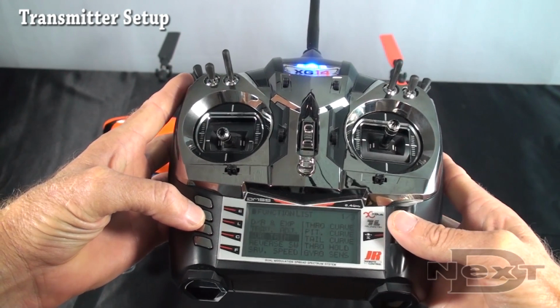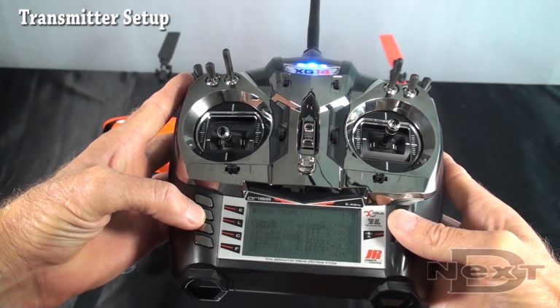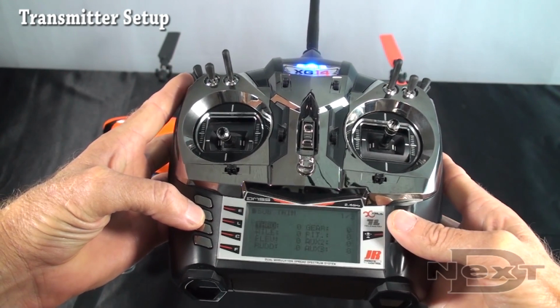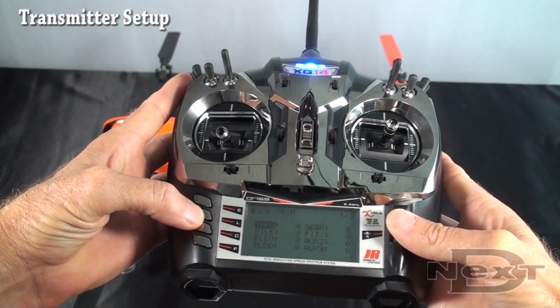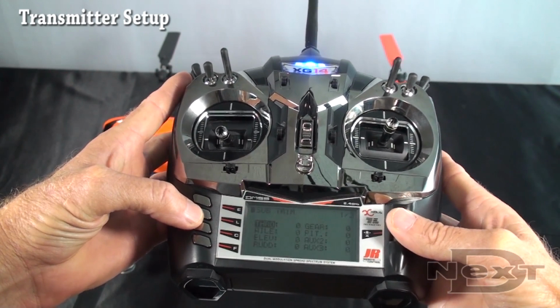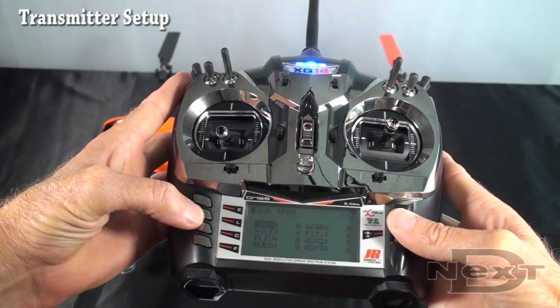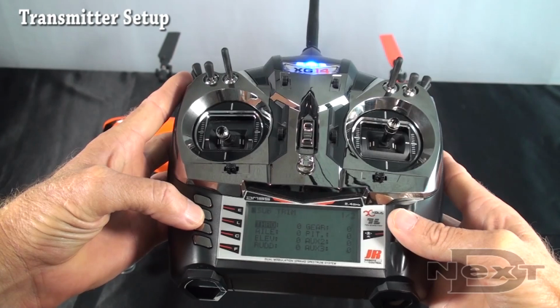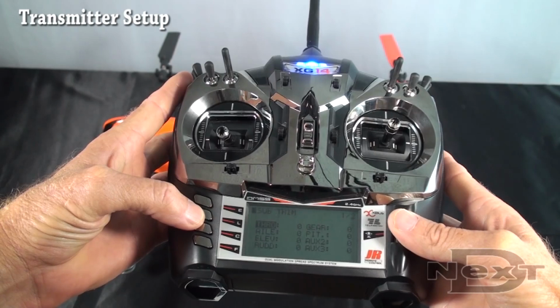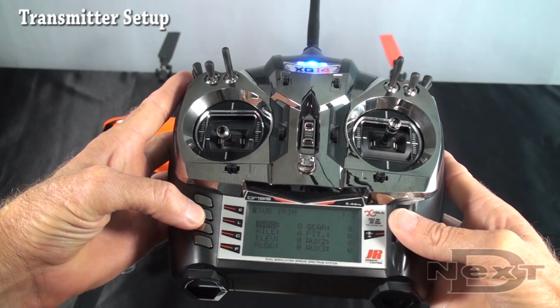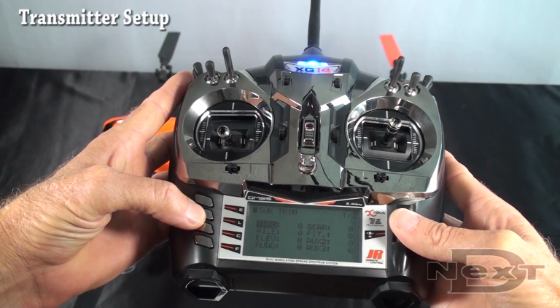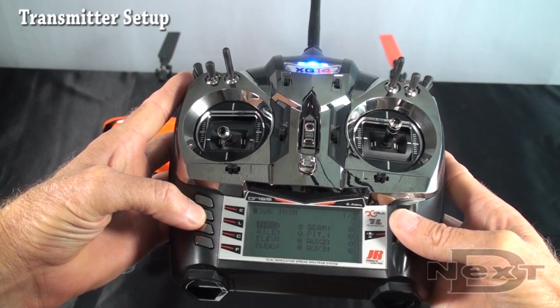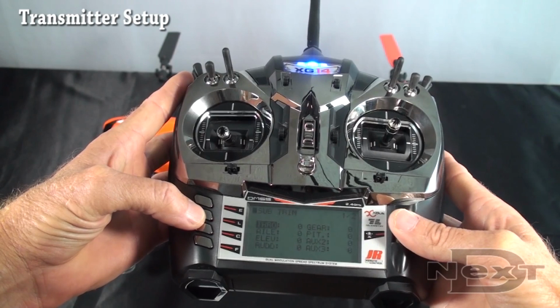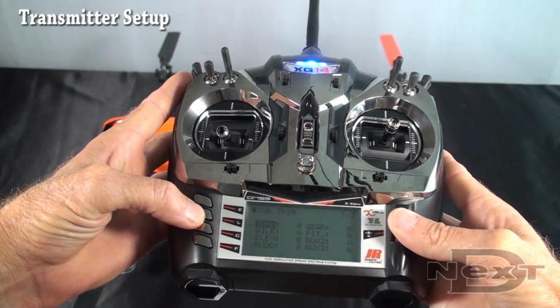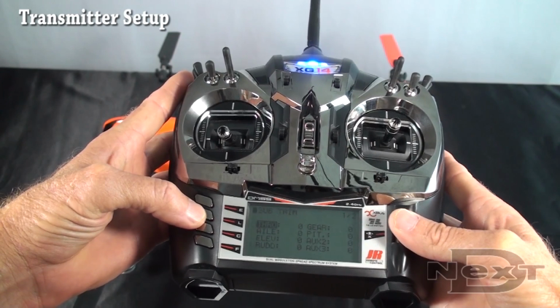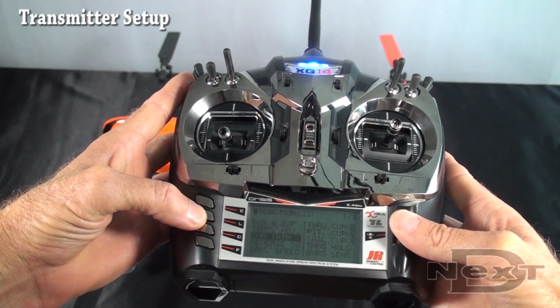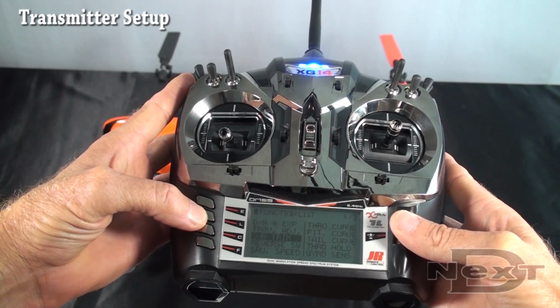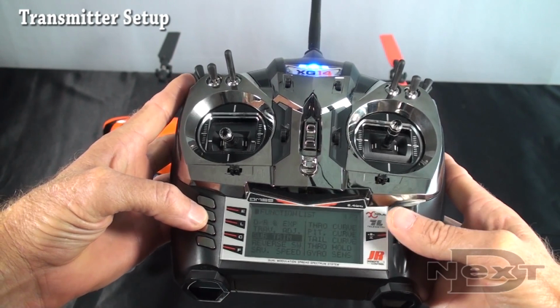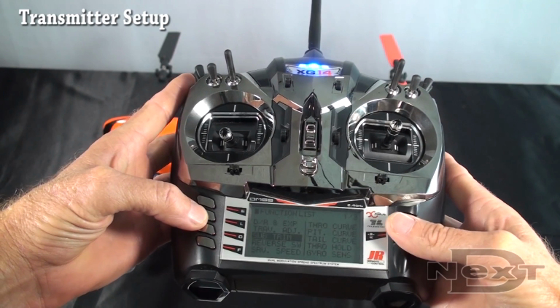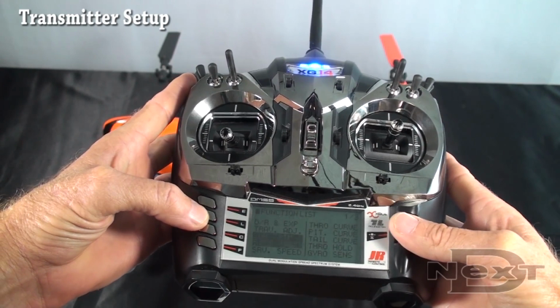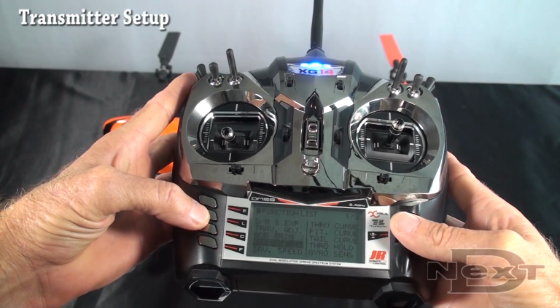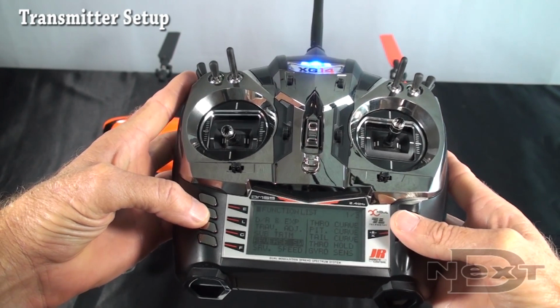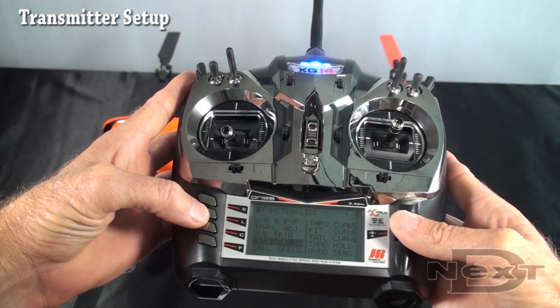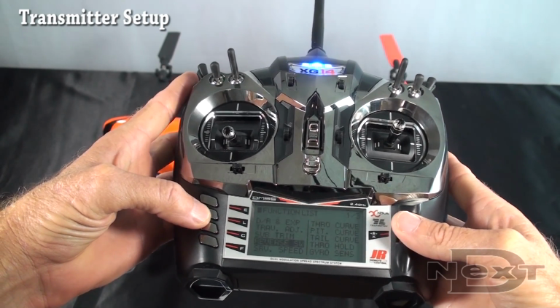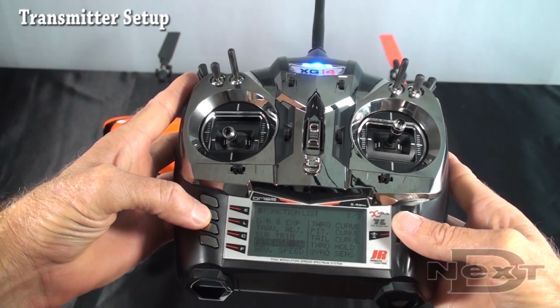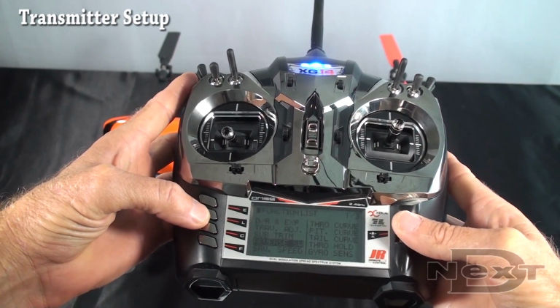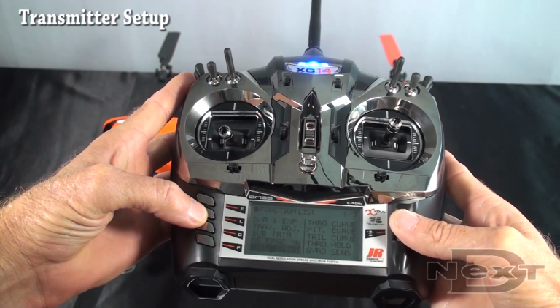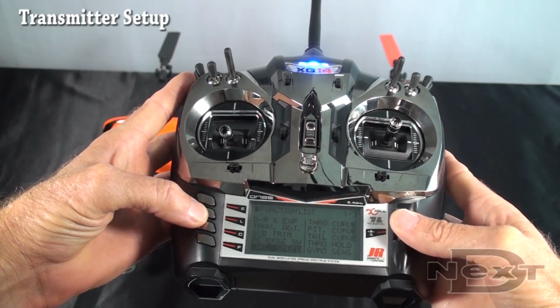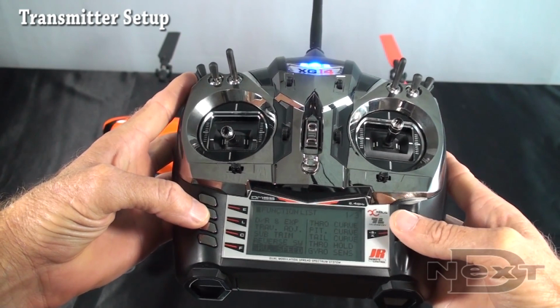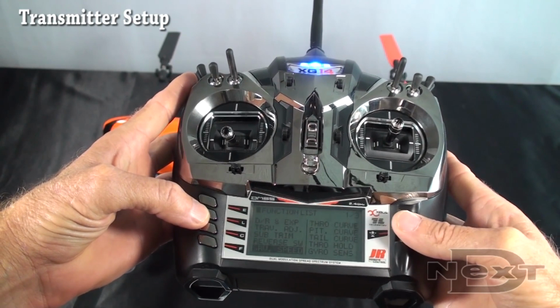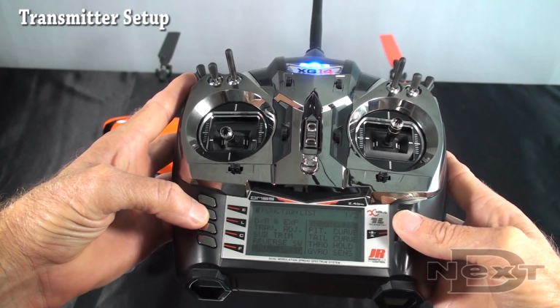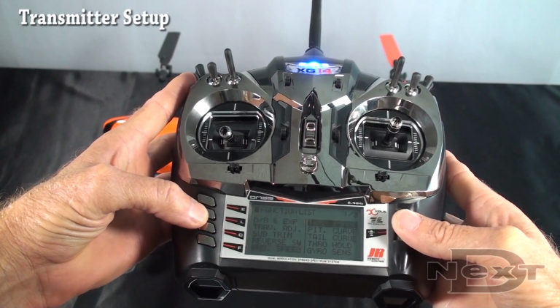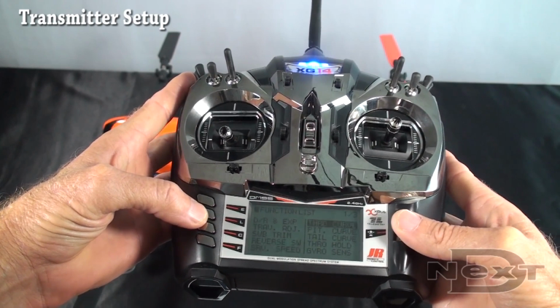Sub trims: you want zero on all the sub trims. Reversing we'll get to later.